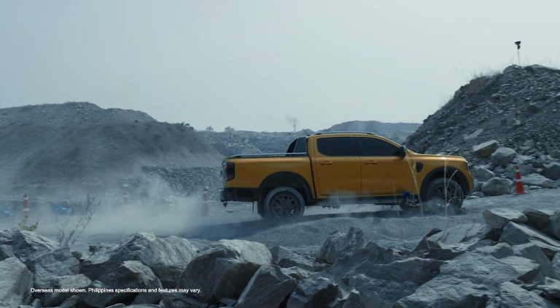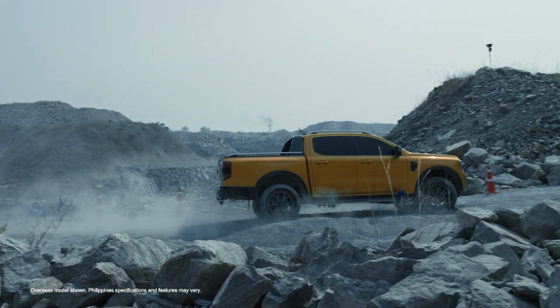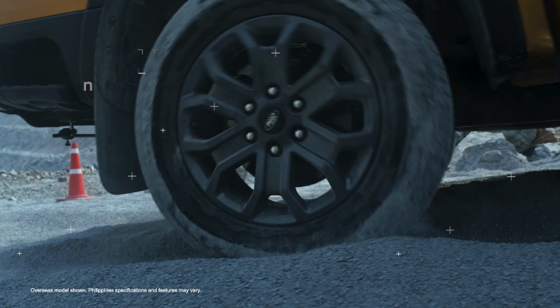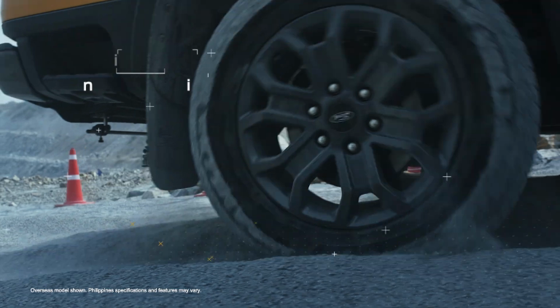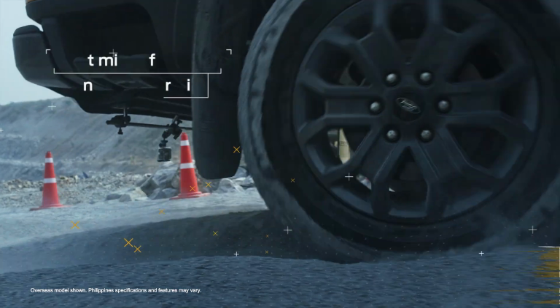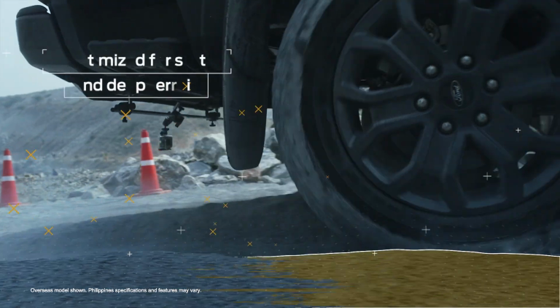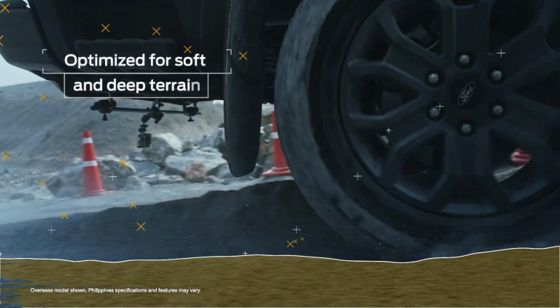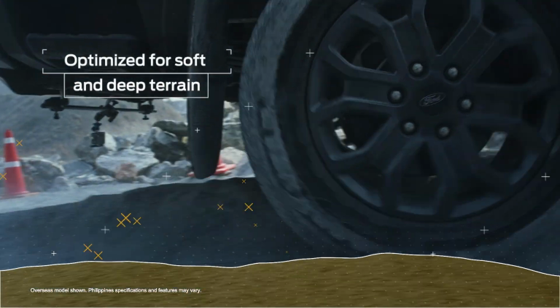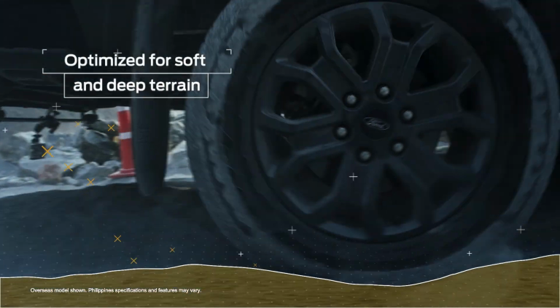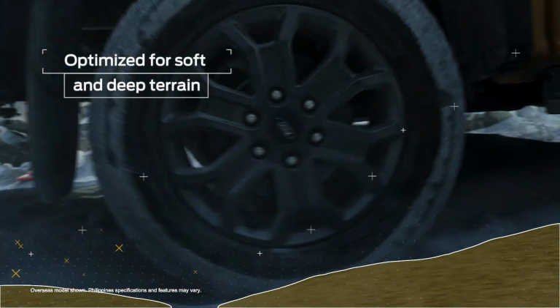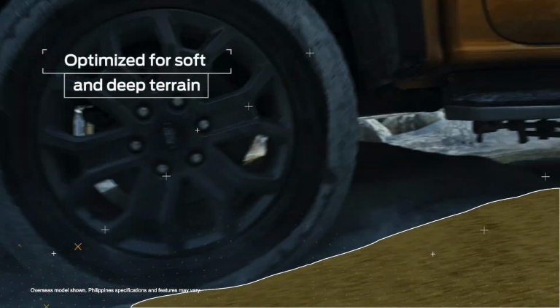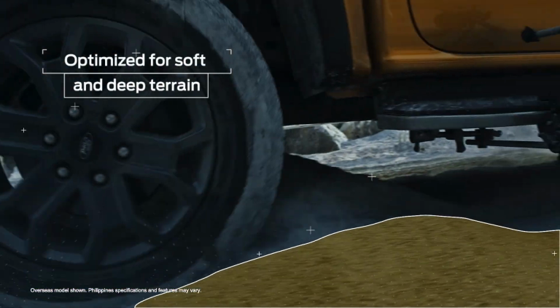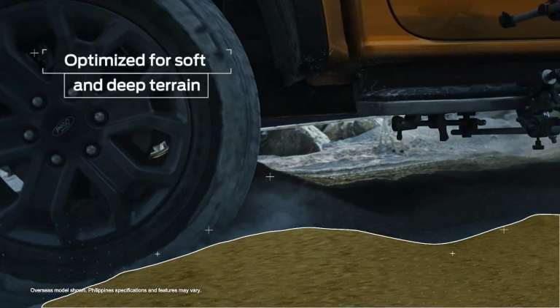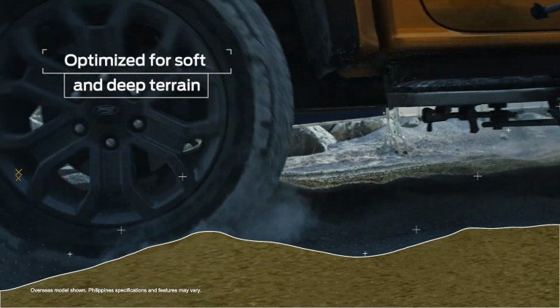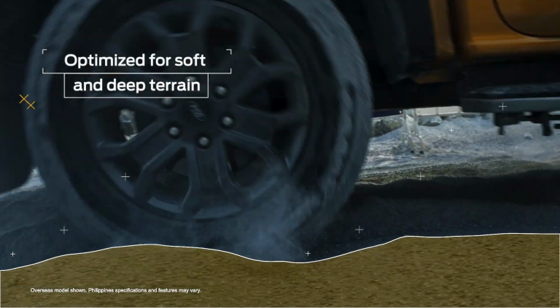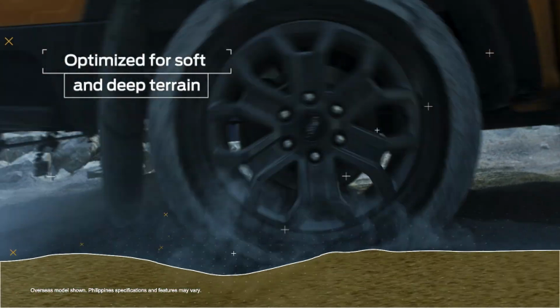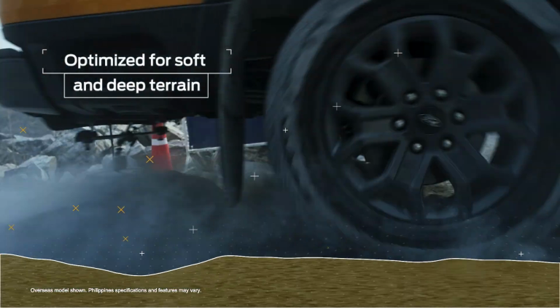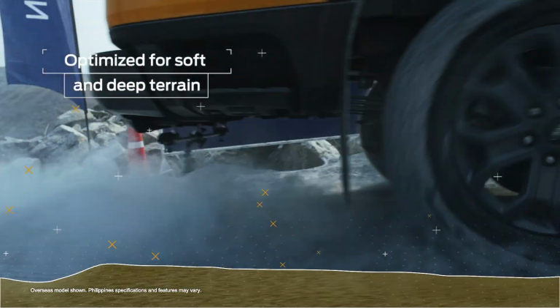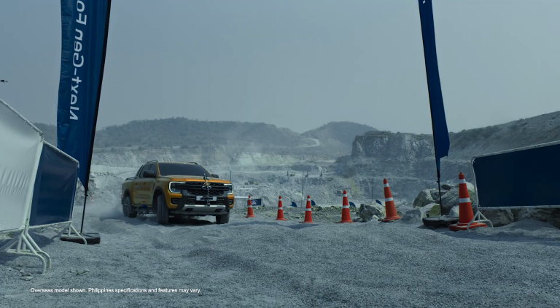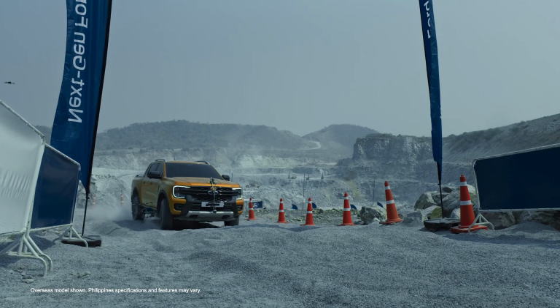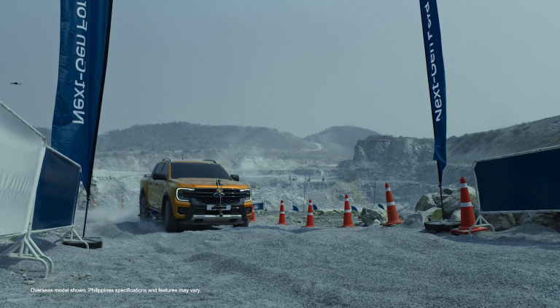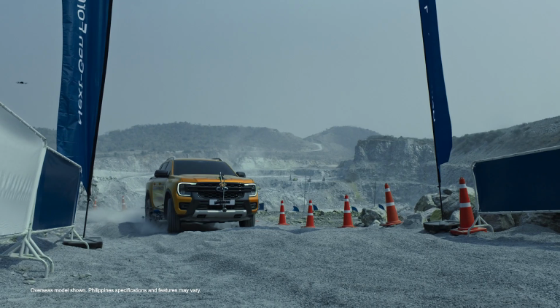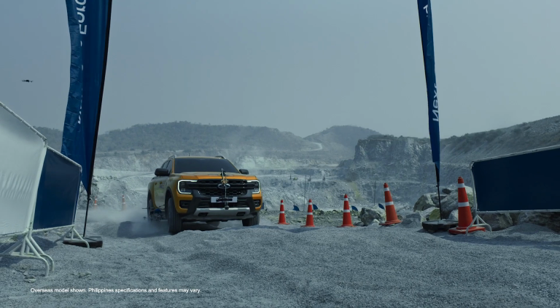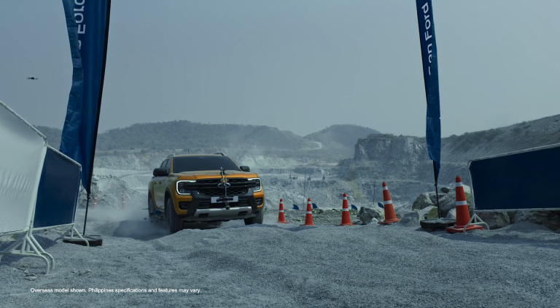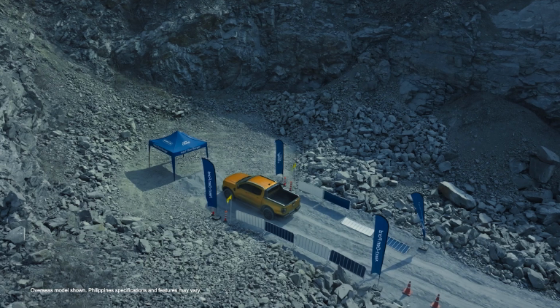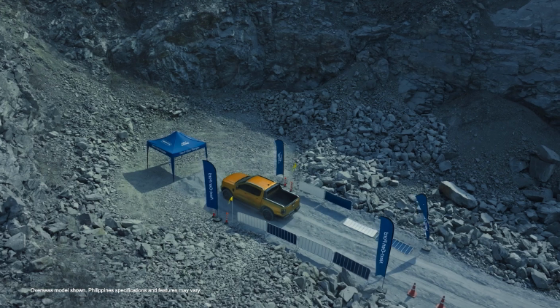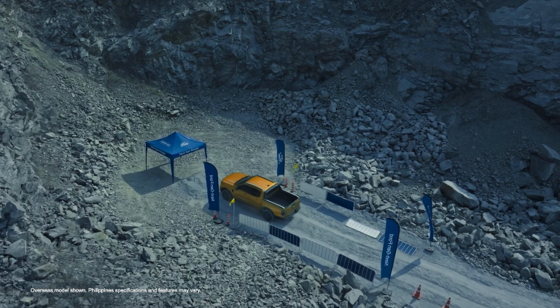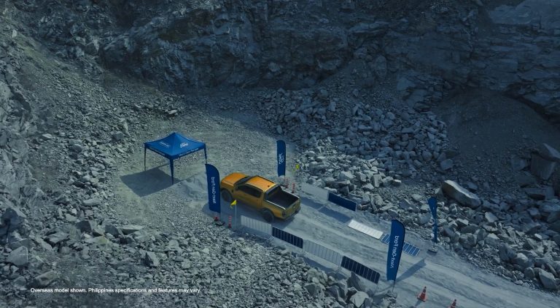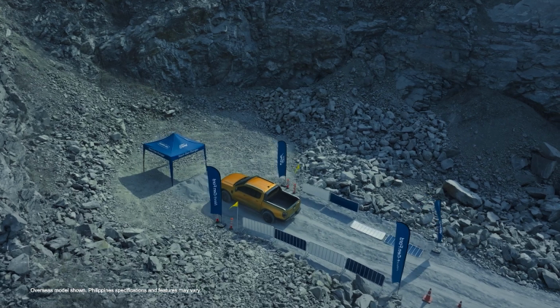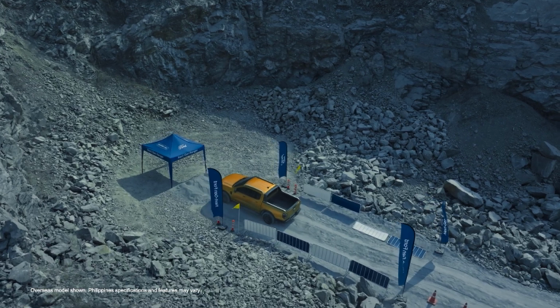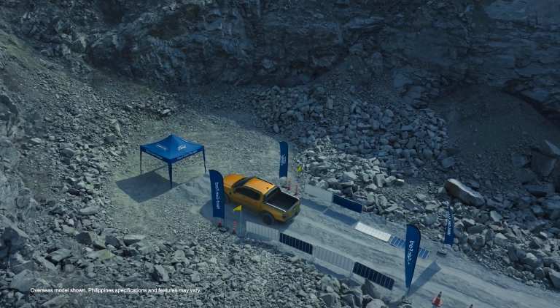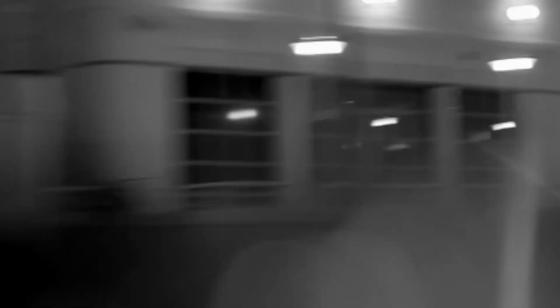Thanks to a combination of clever handling and toughness, the Ranger conquers any terrain we throw at it.